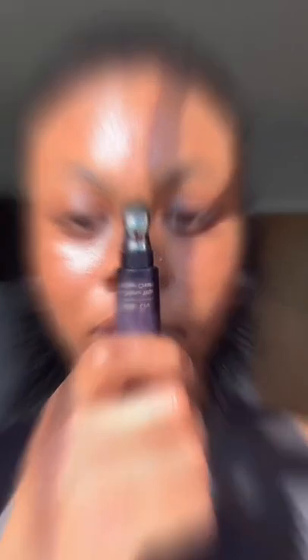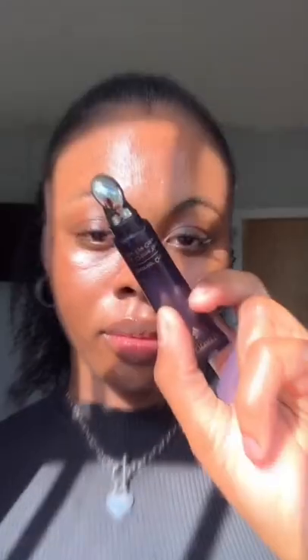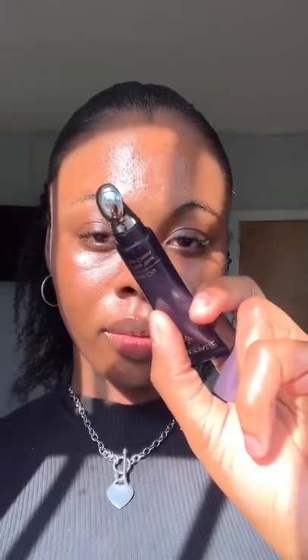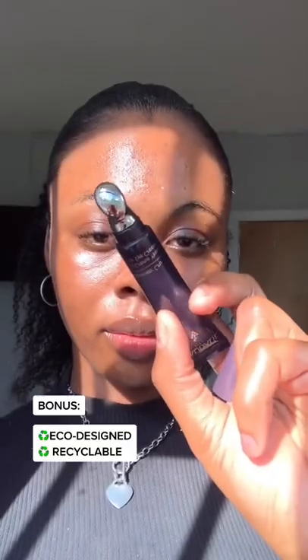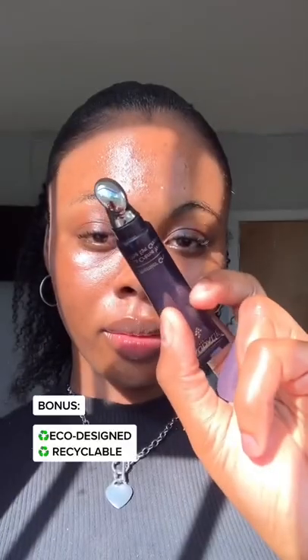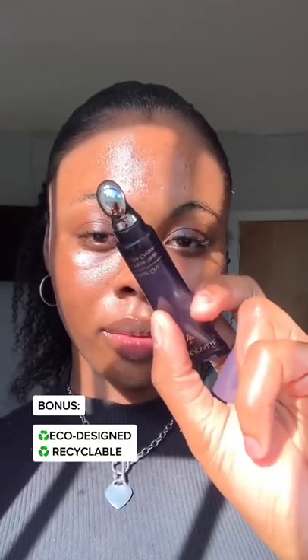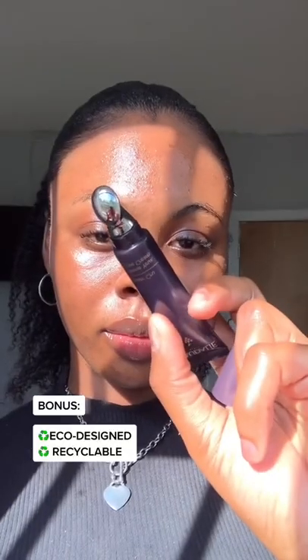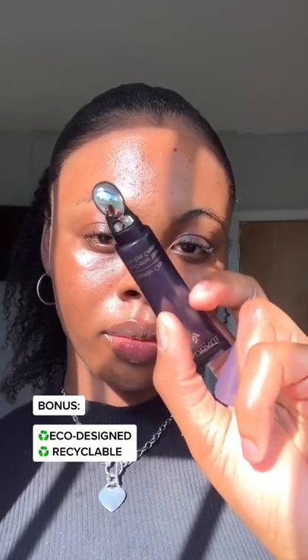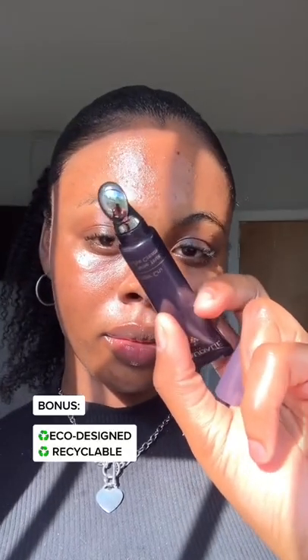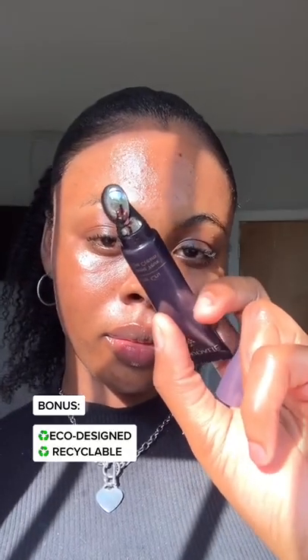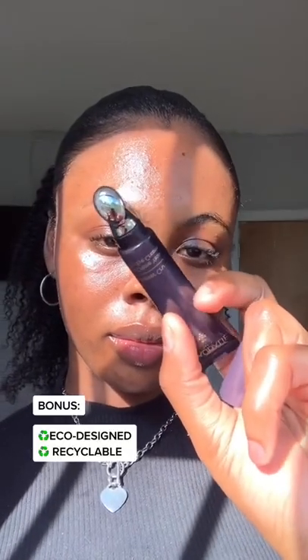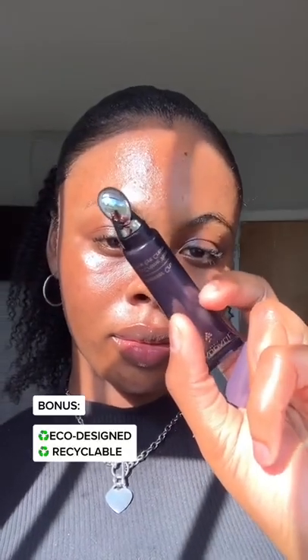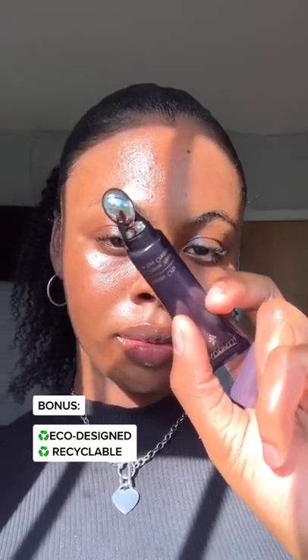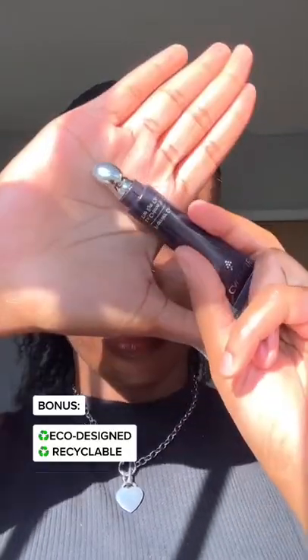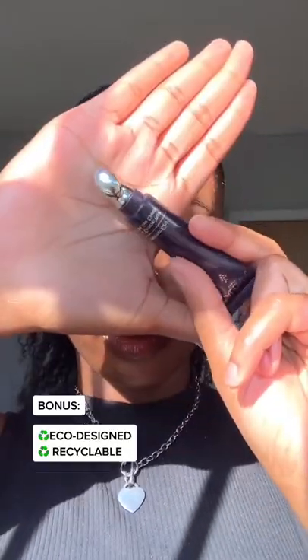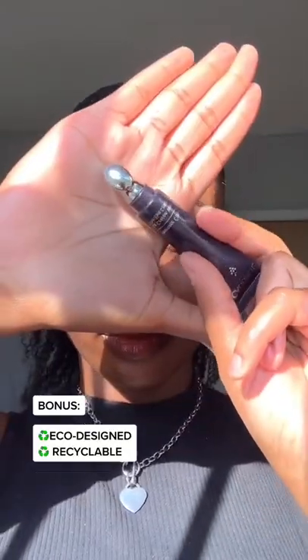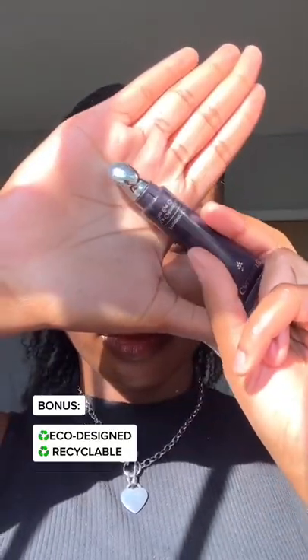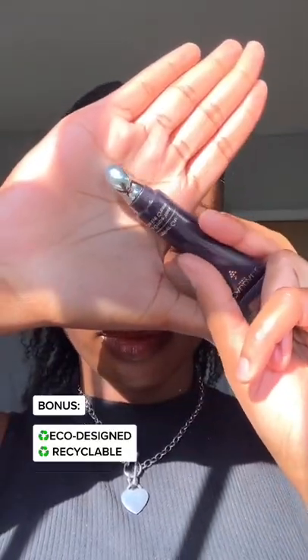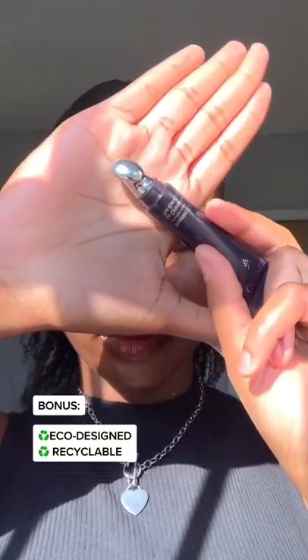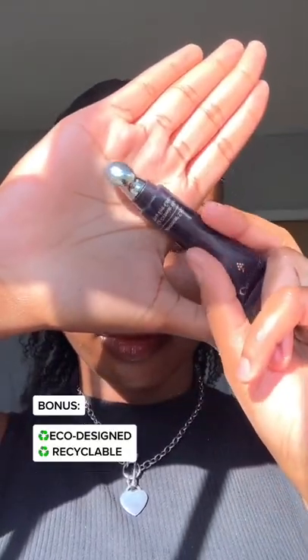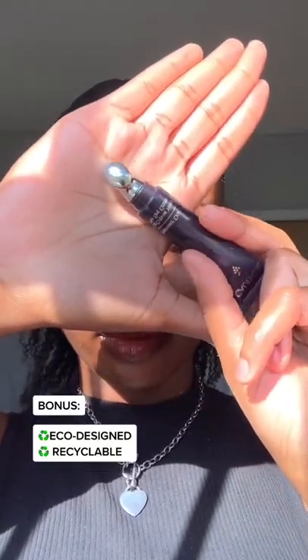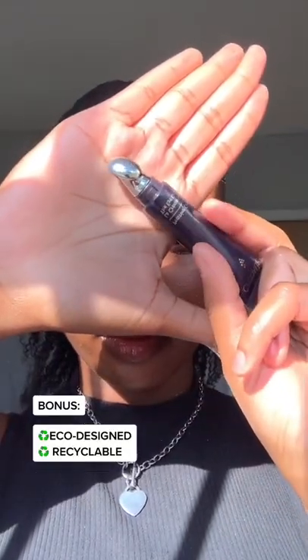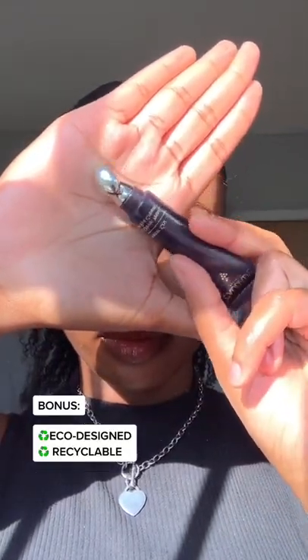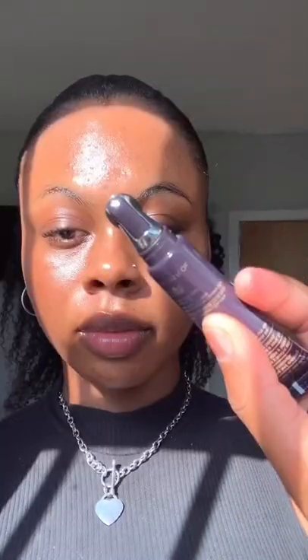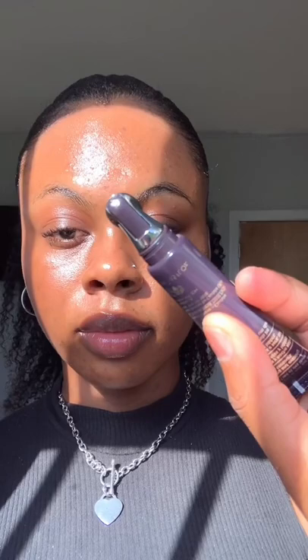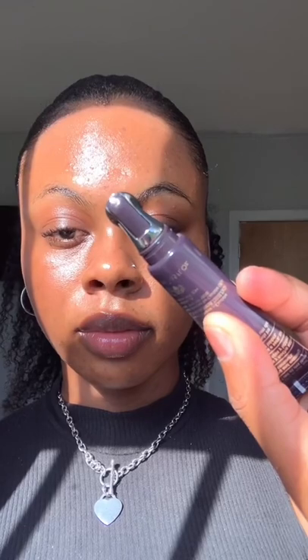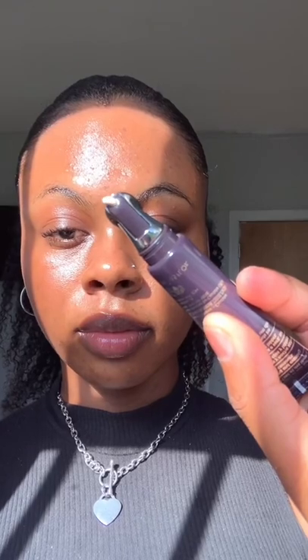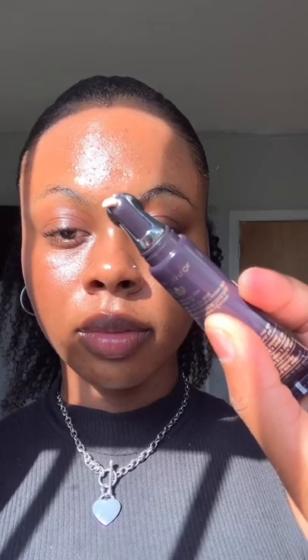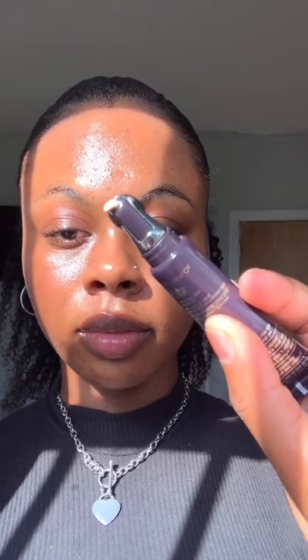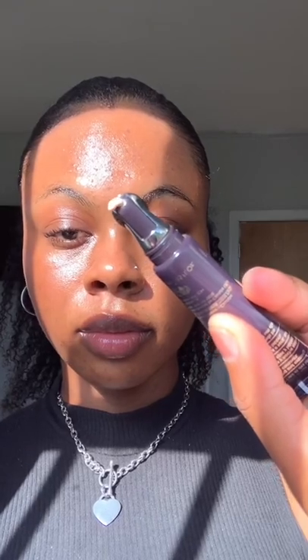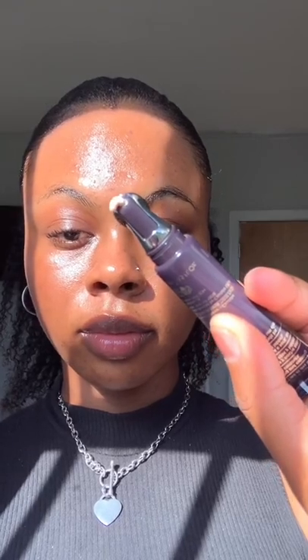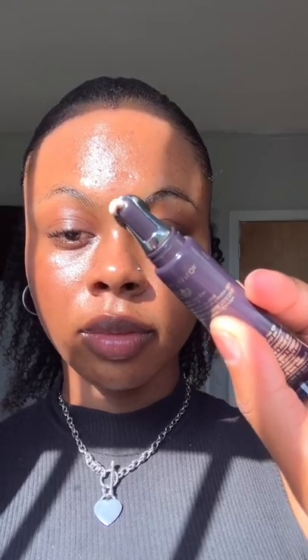The metal applicator is perfect to smooth the fine lines and de-puff under the eyes while giving a mini massage. So morning bags have no place here, okay?